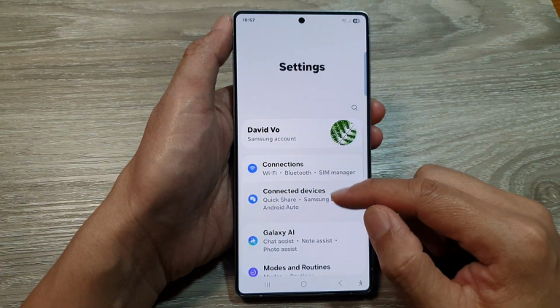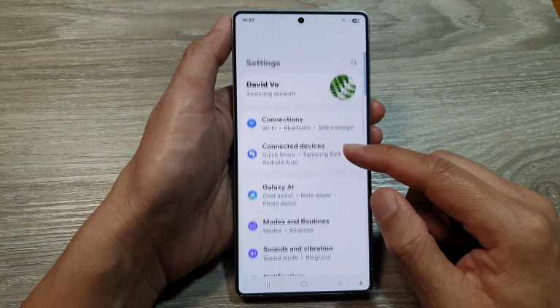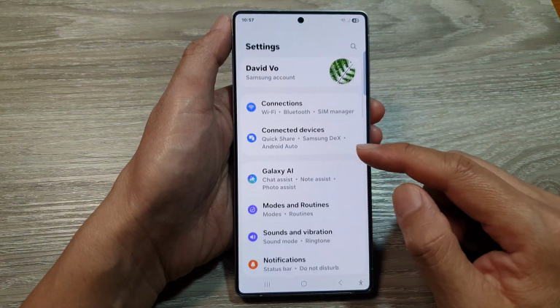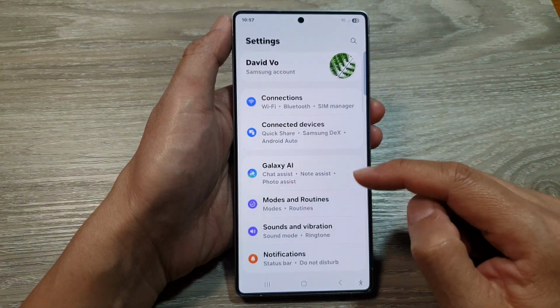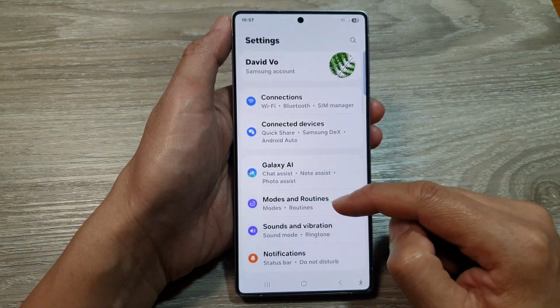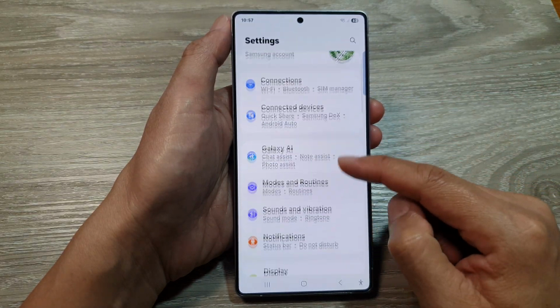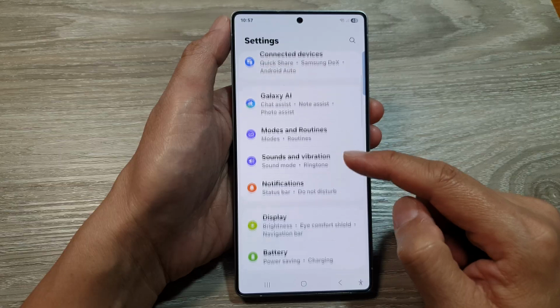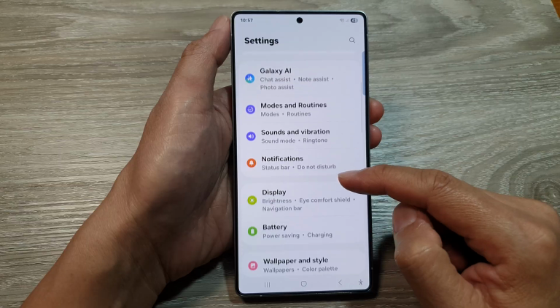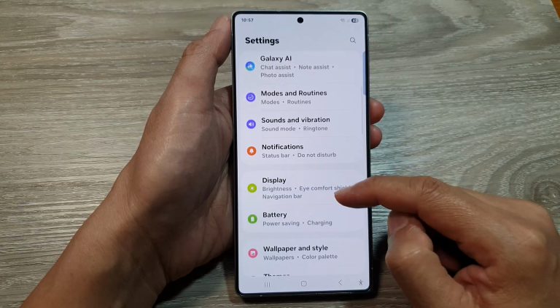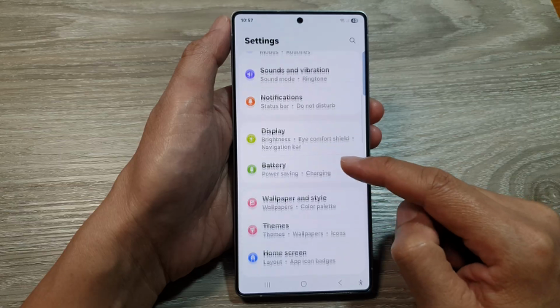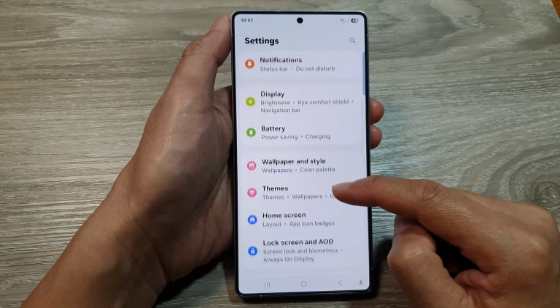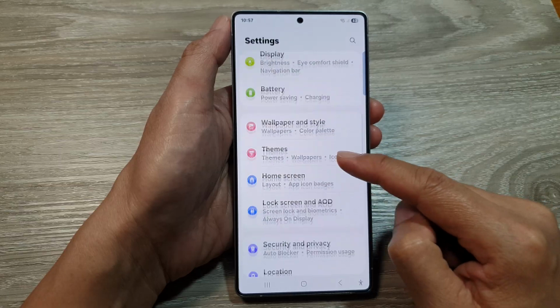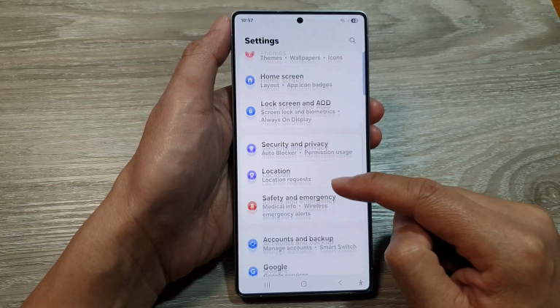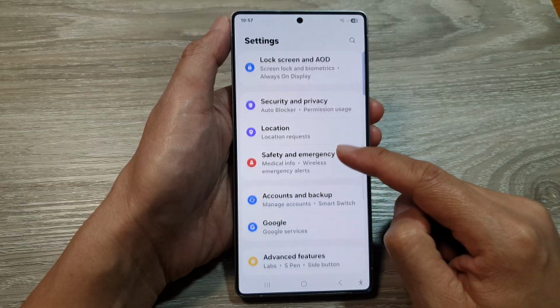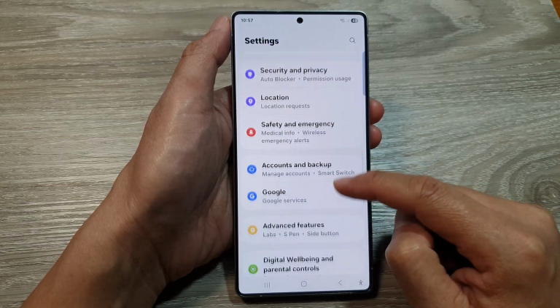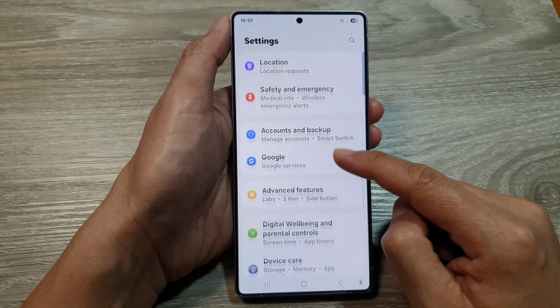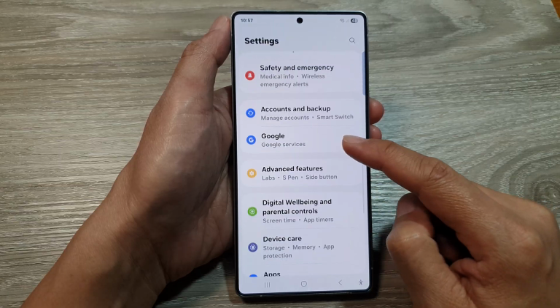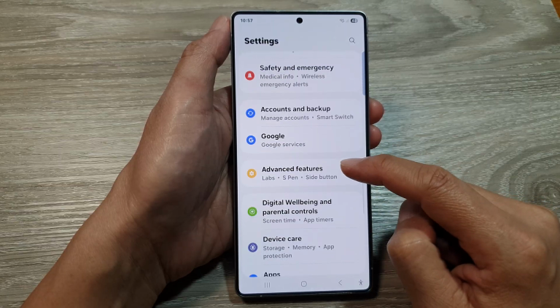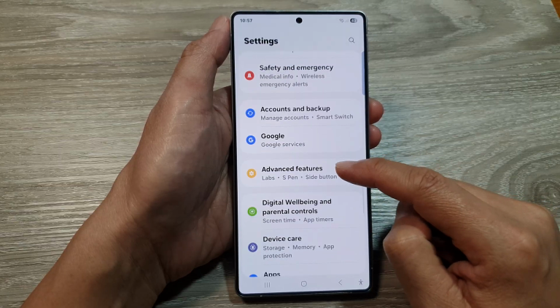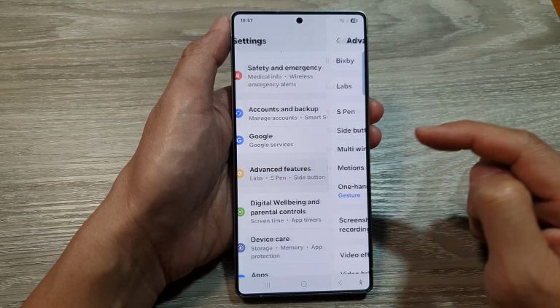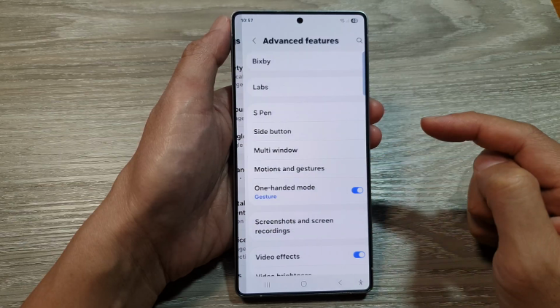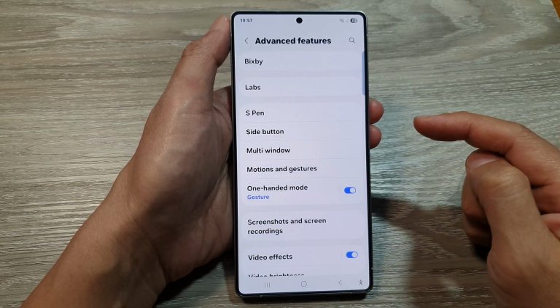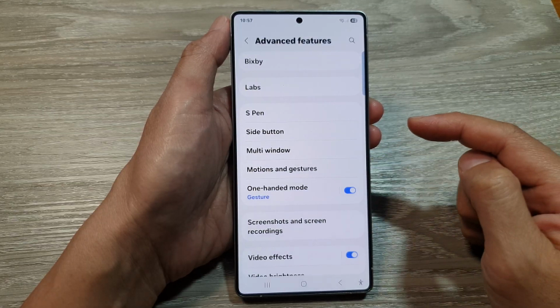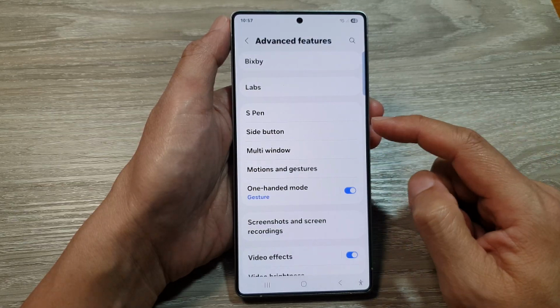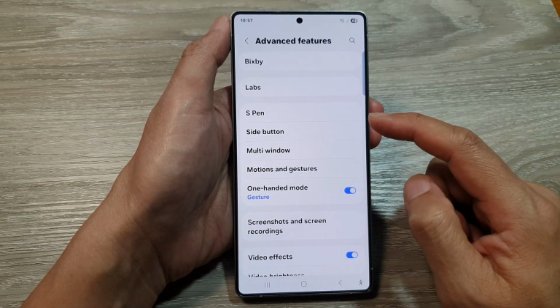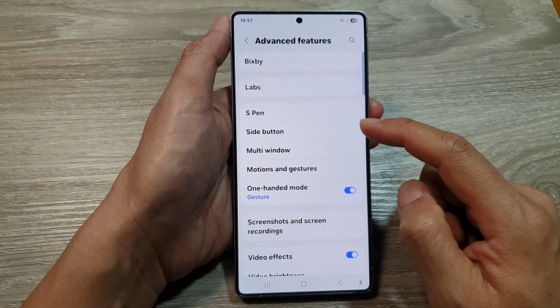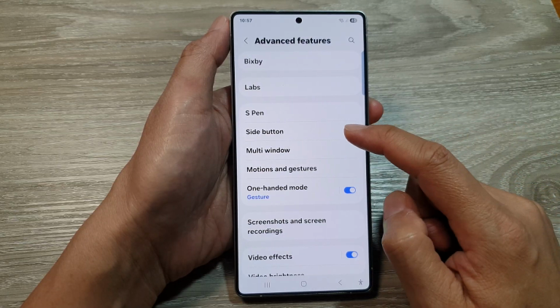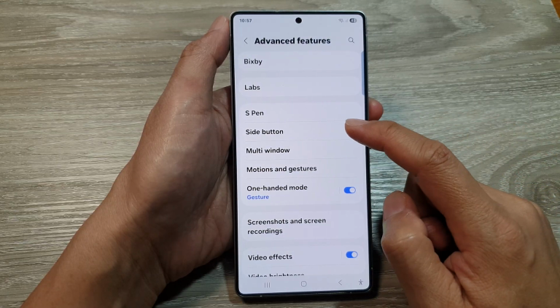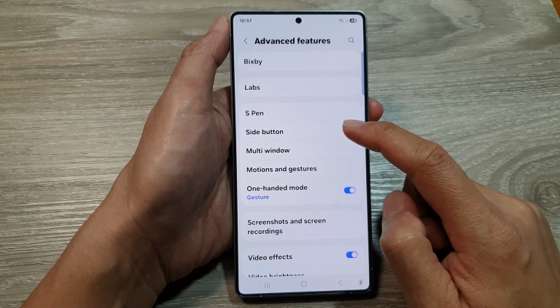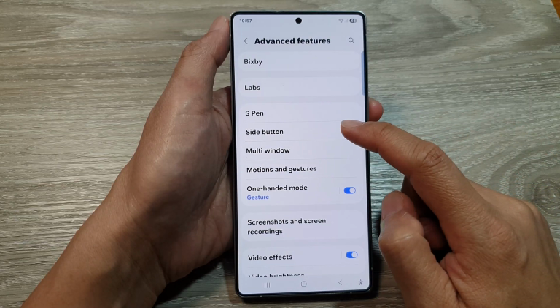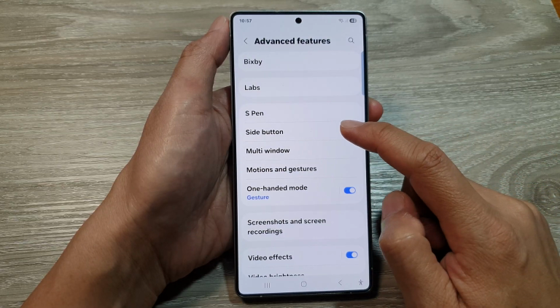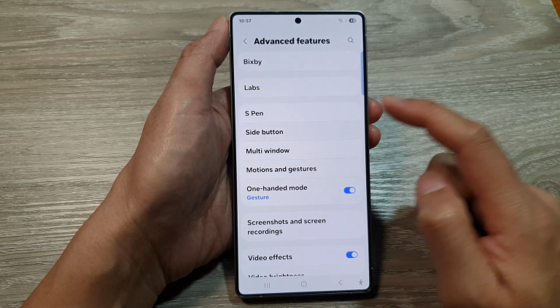Next, scroll down and then tap on Advanced Features. After that, tap on Side Button.